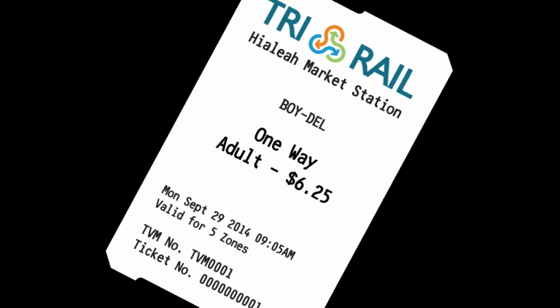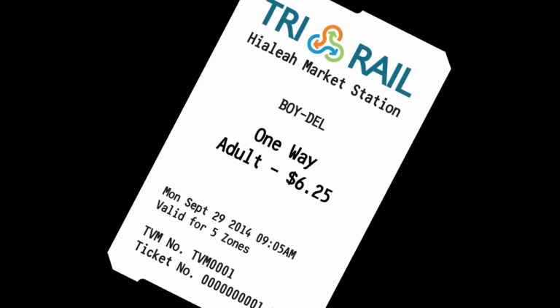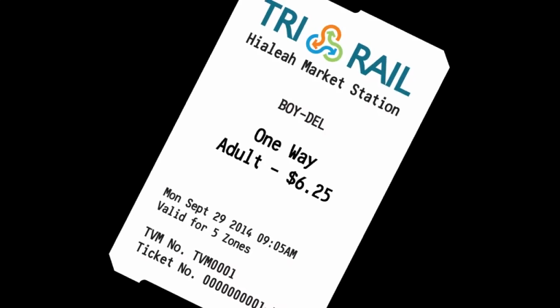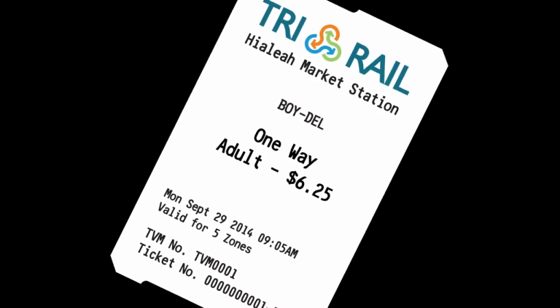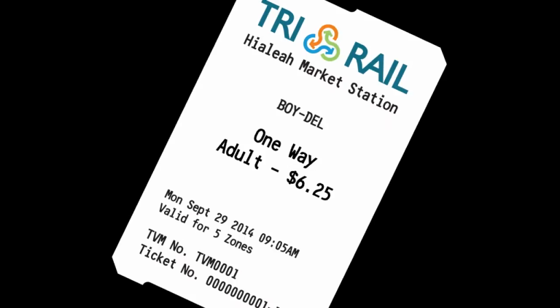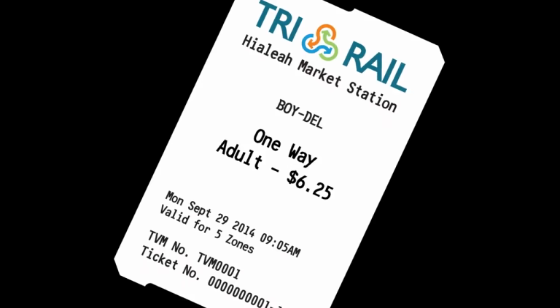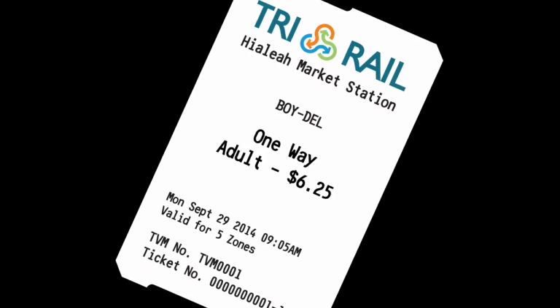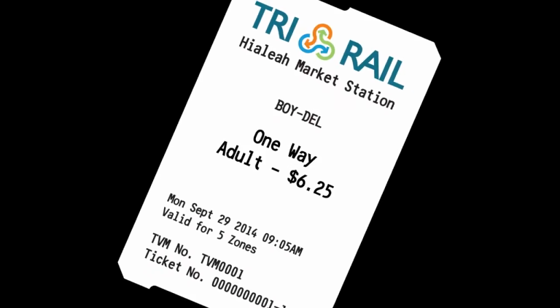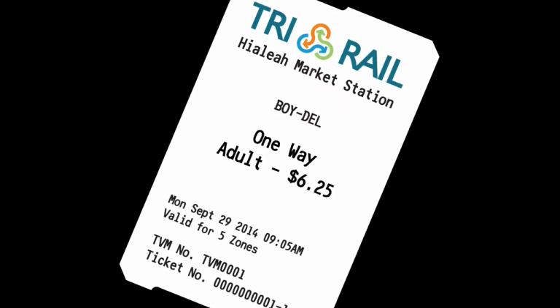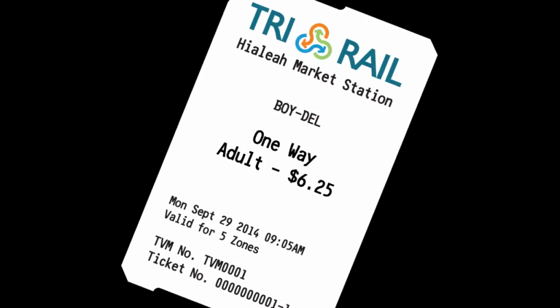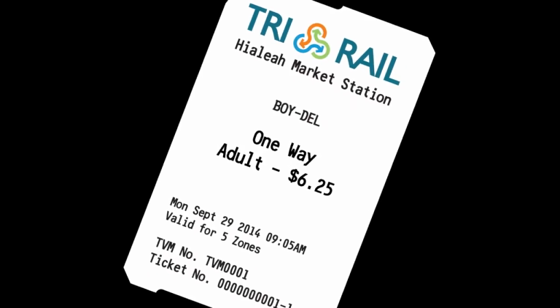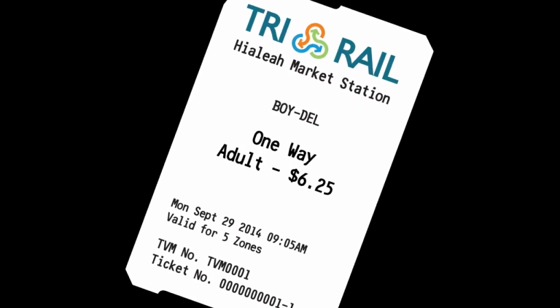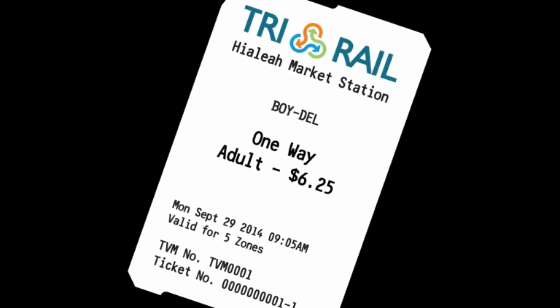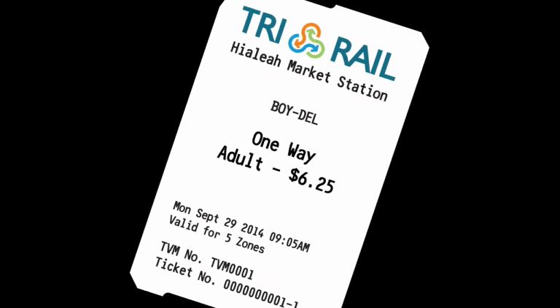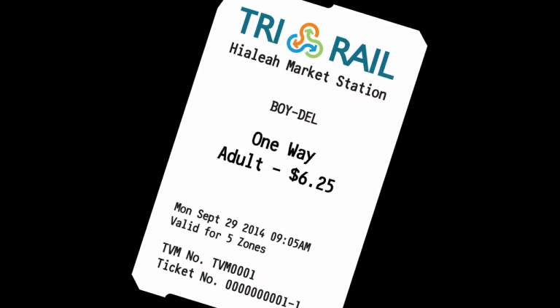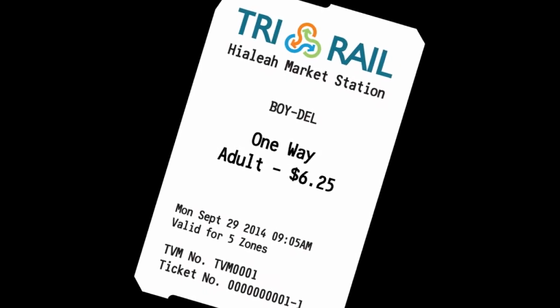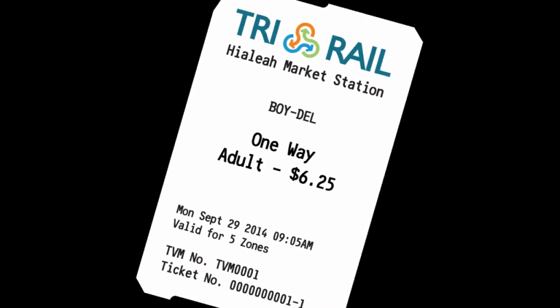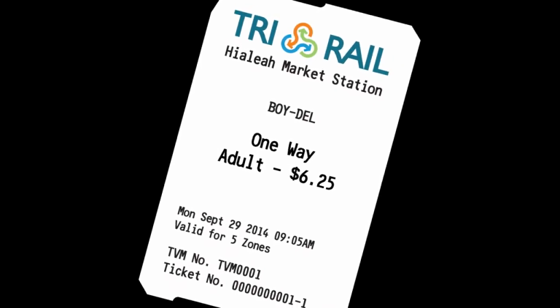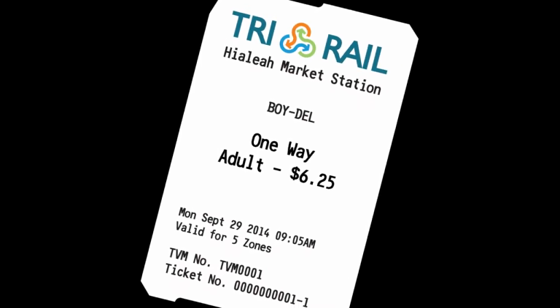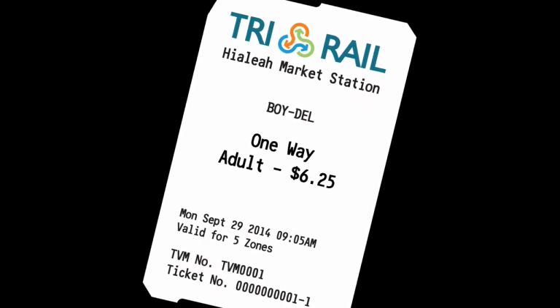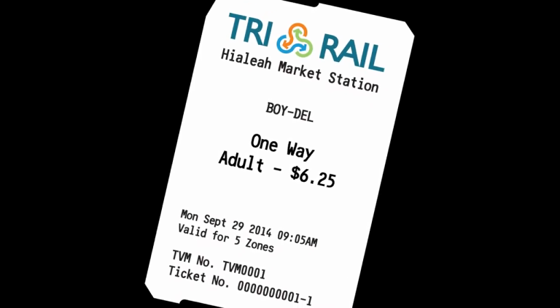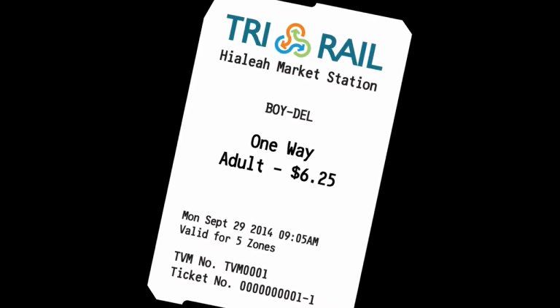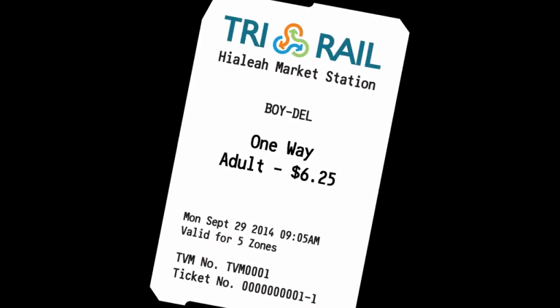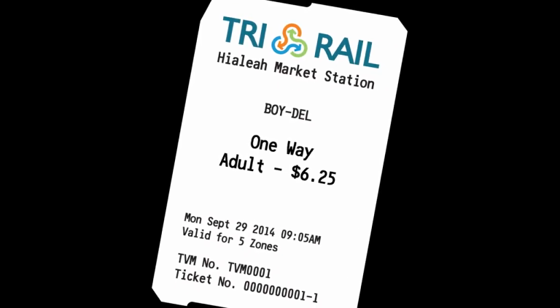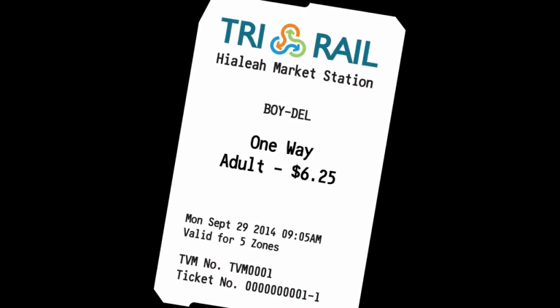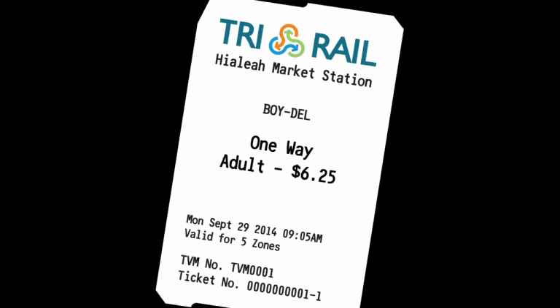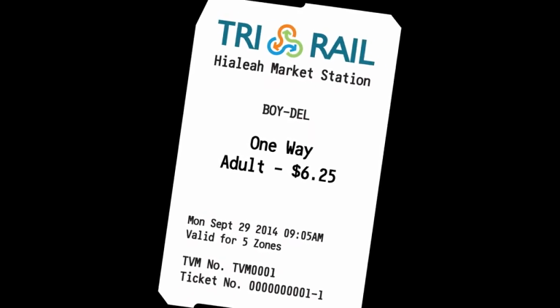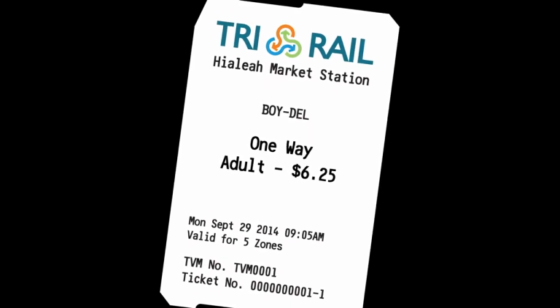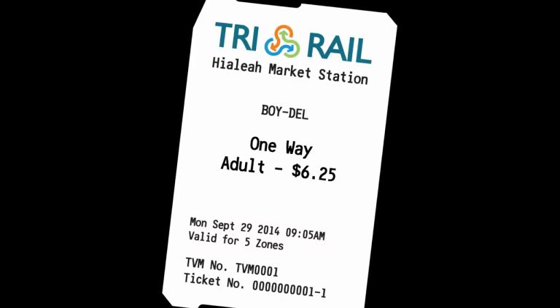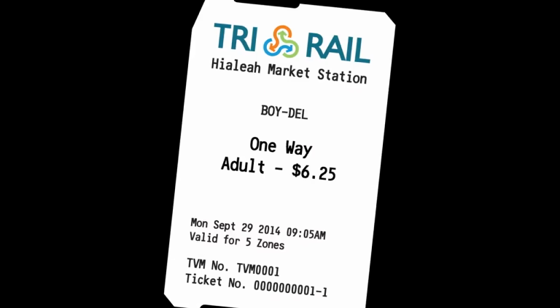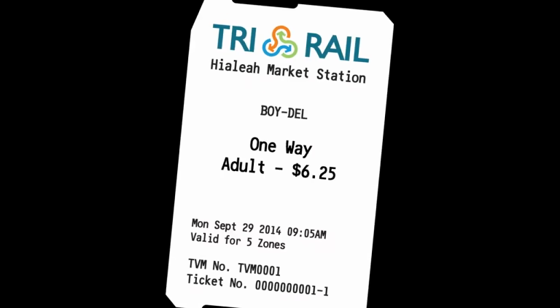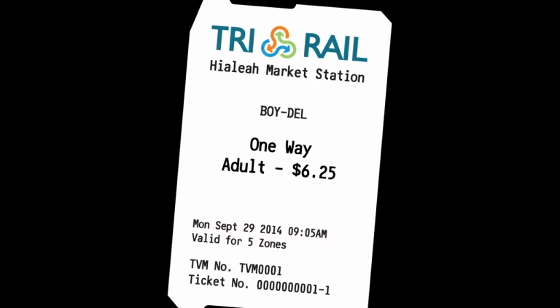Tri-Rail paper tickets only have to be presented — they do not have to be electronically validated by a validator.